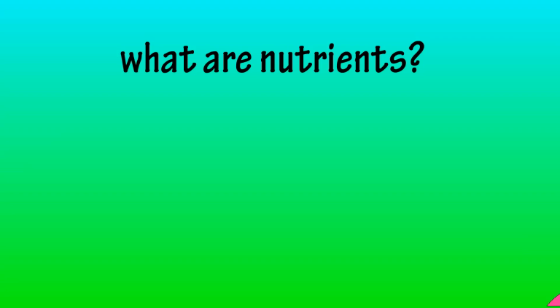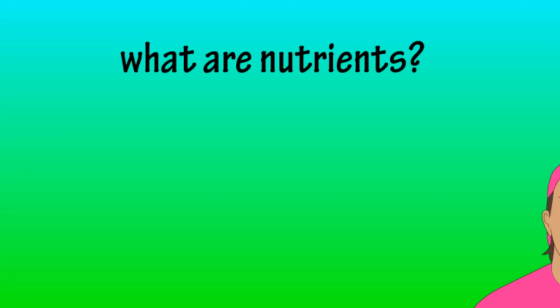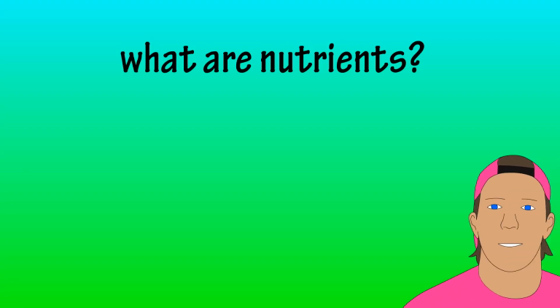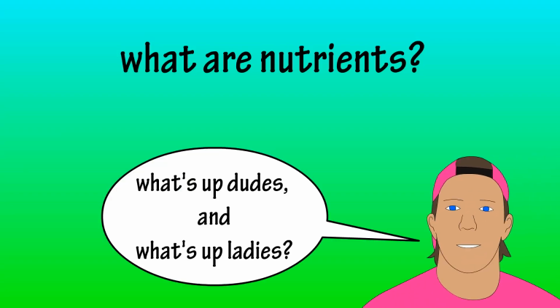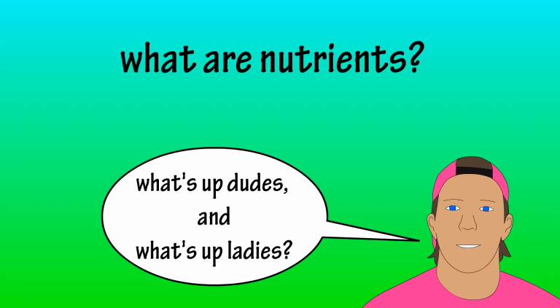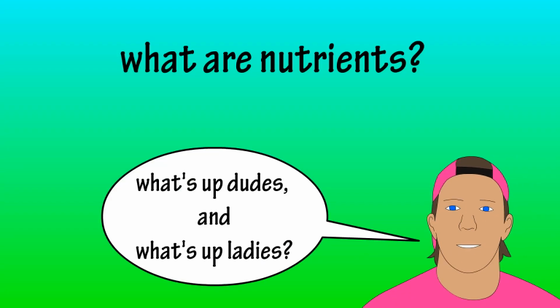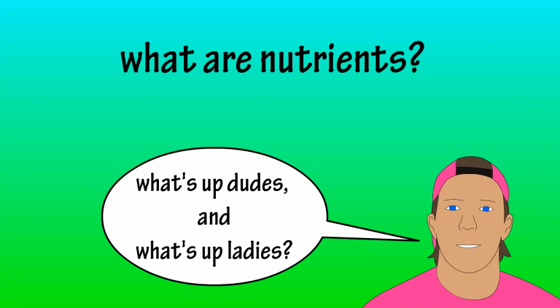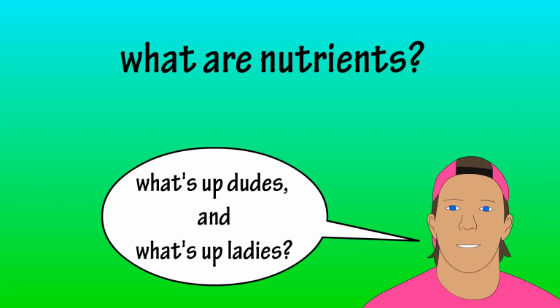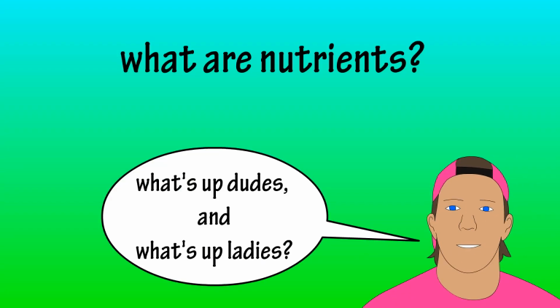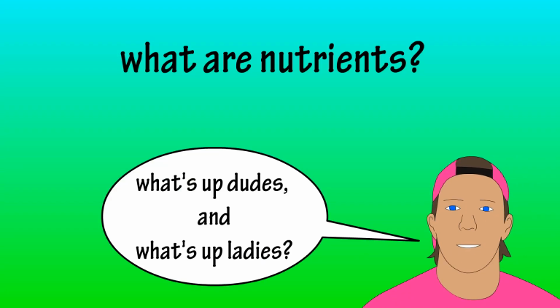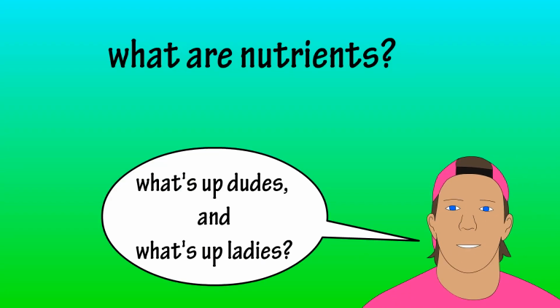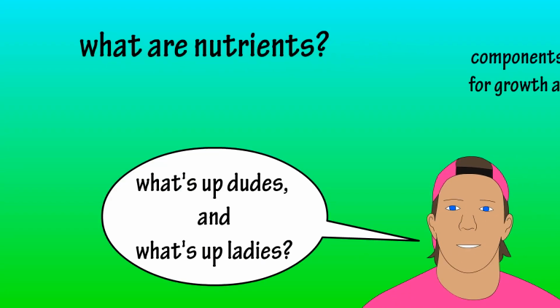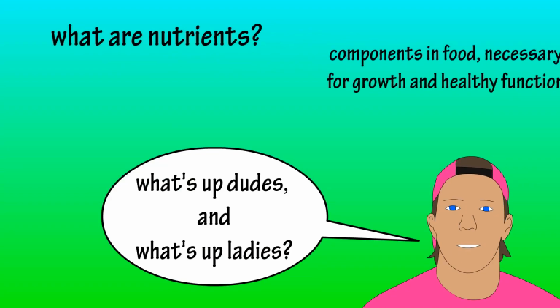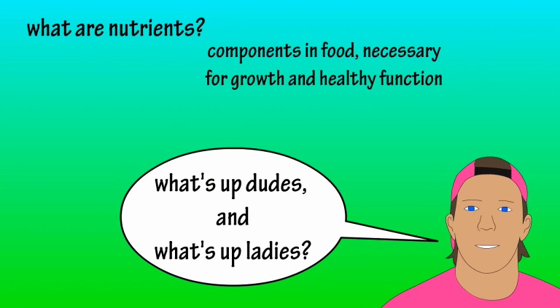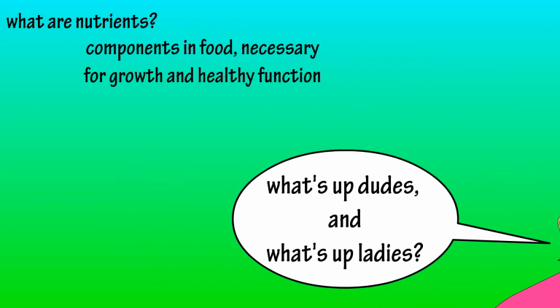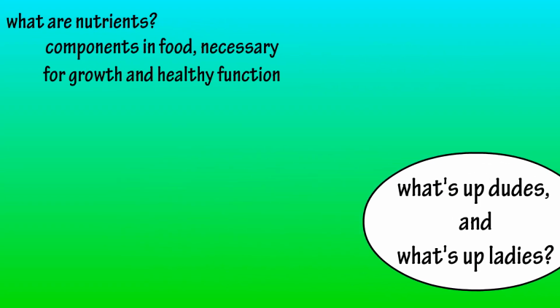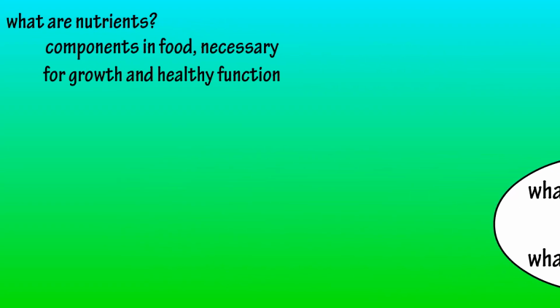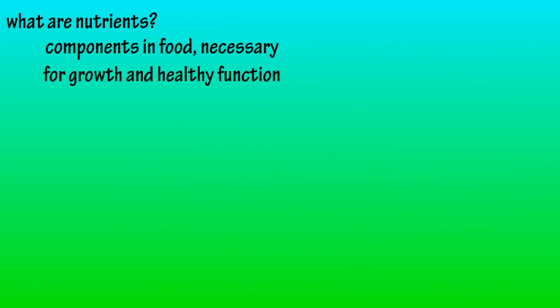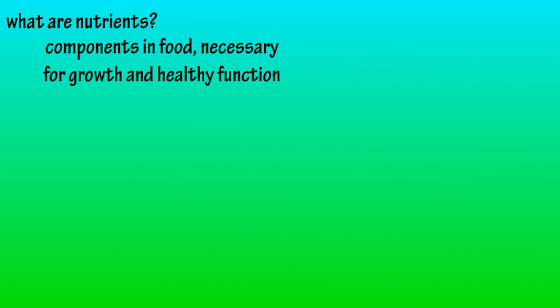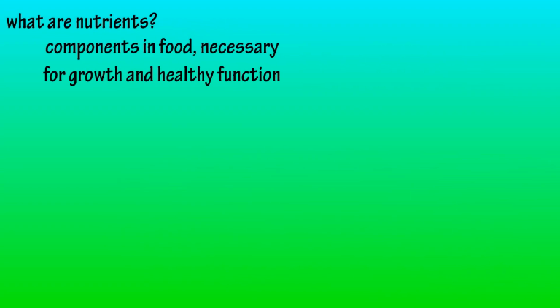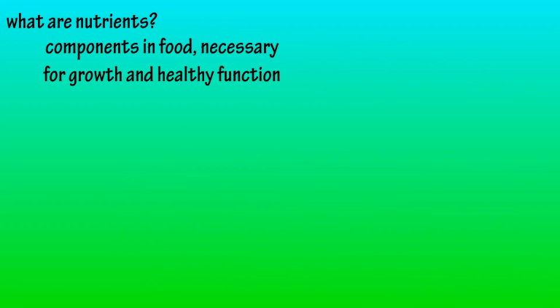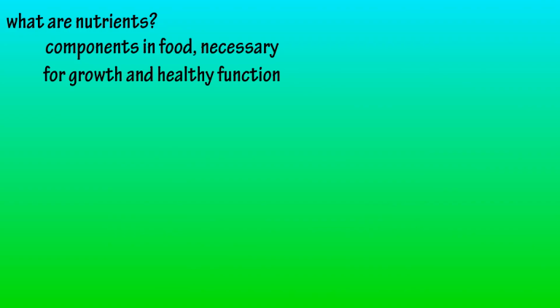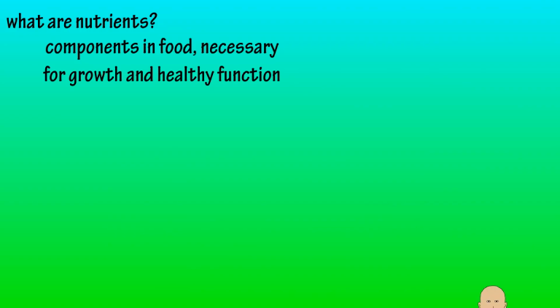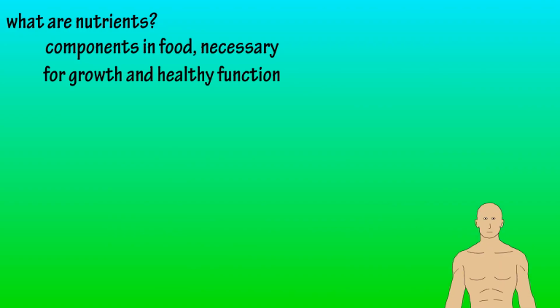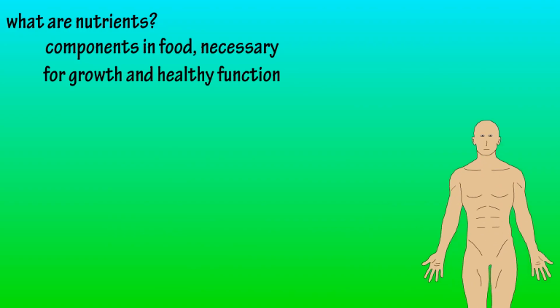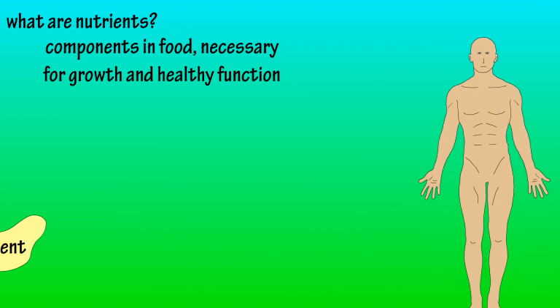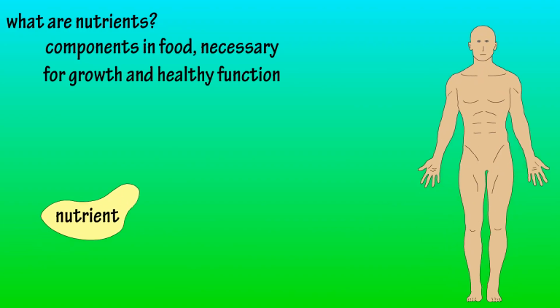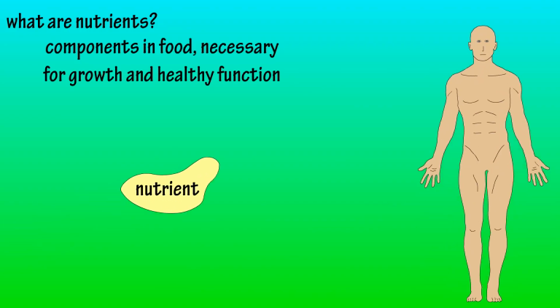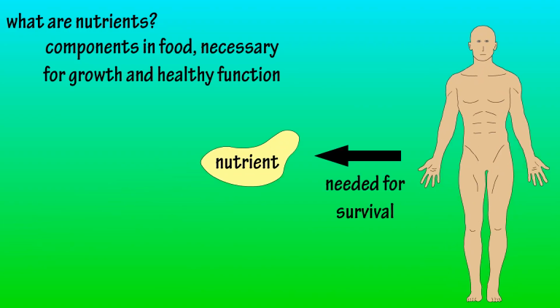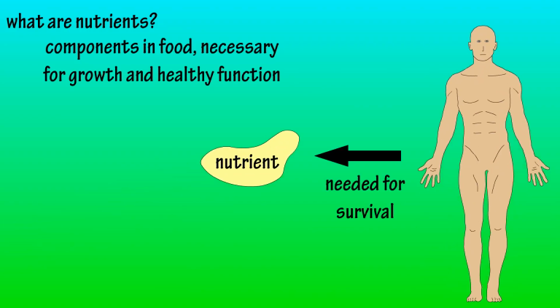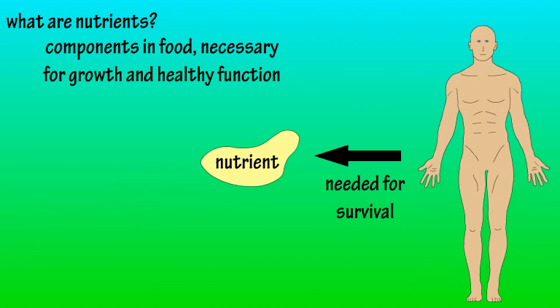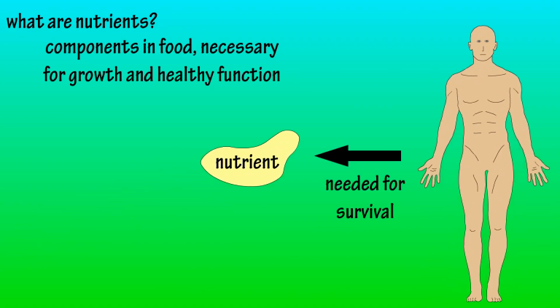Nutrients are components in food that the body needs to grow and maintain healthy function. Basically, the body needs nutrients to survive.